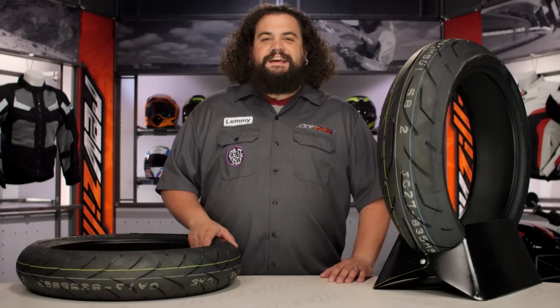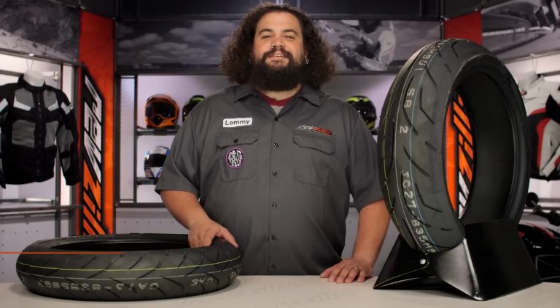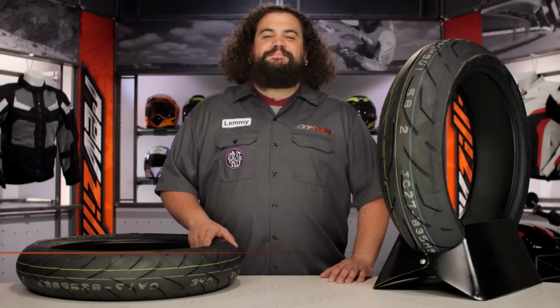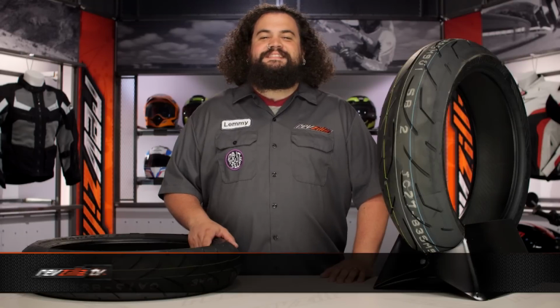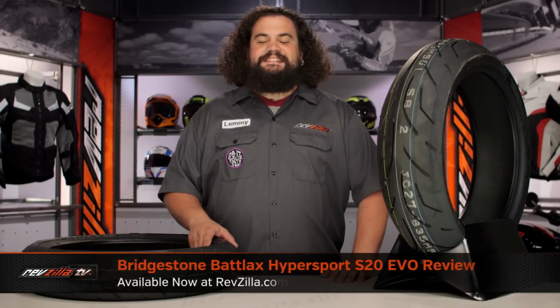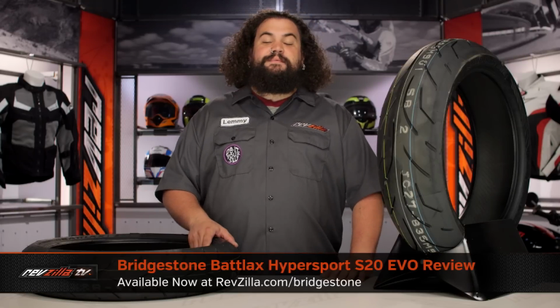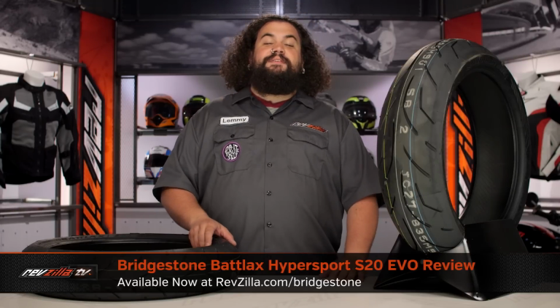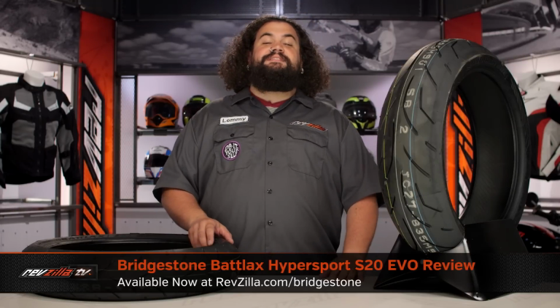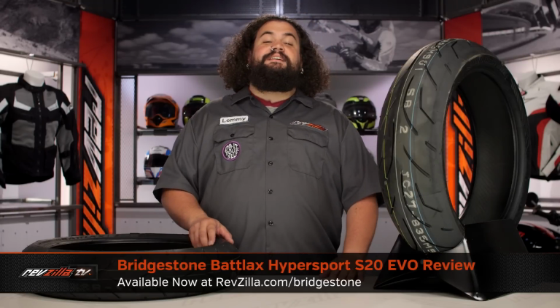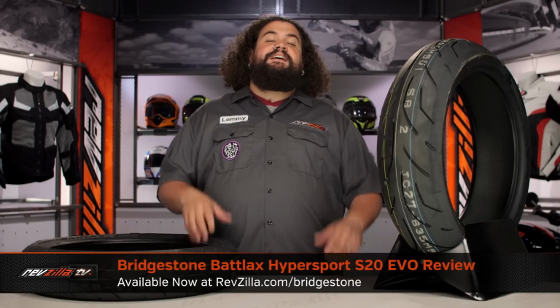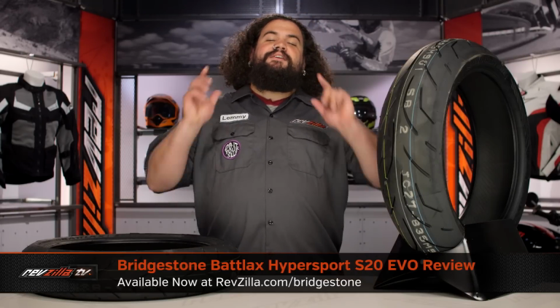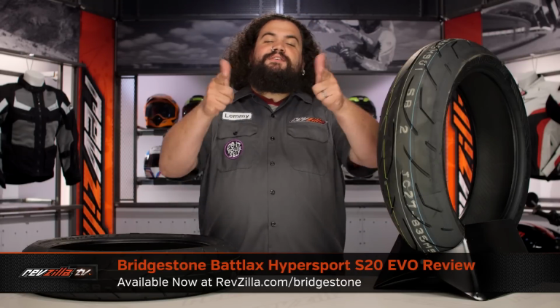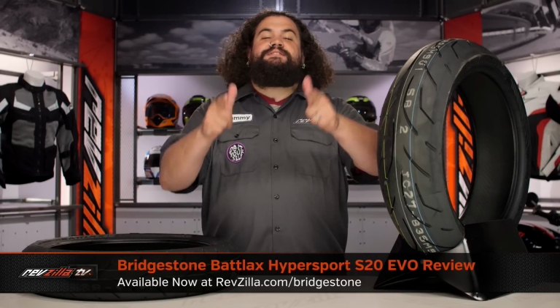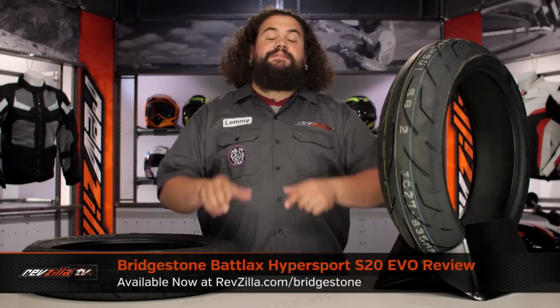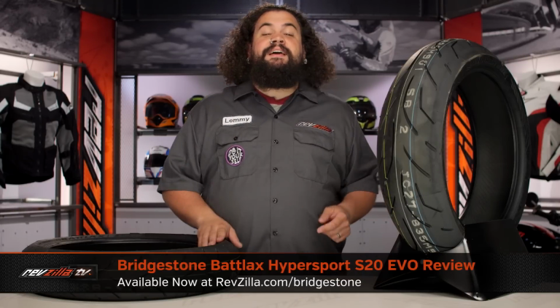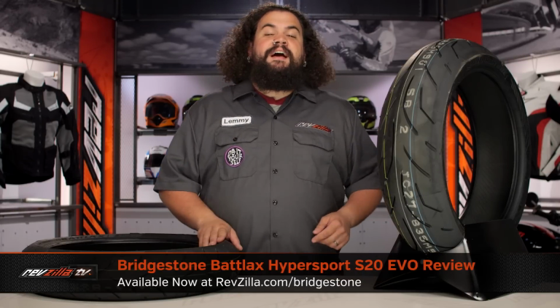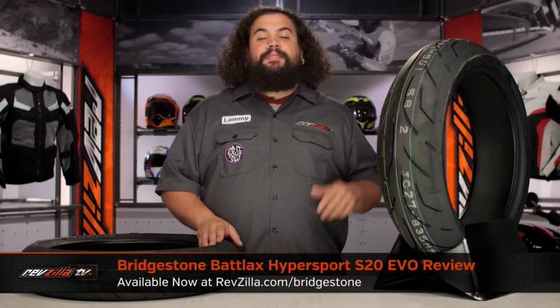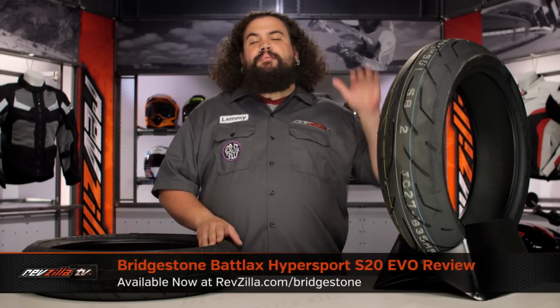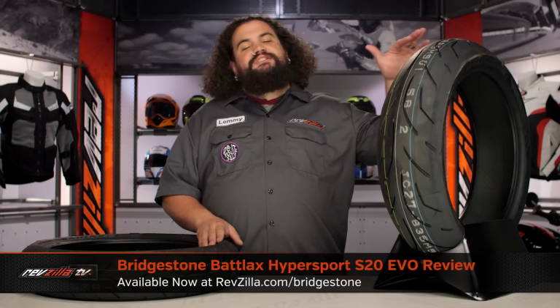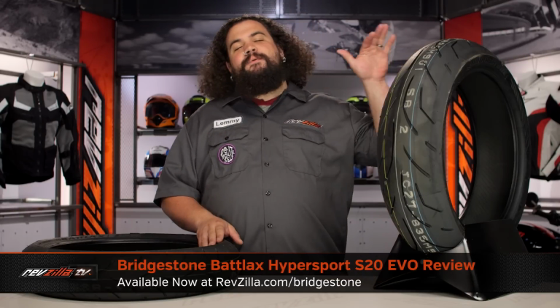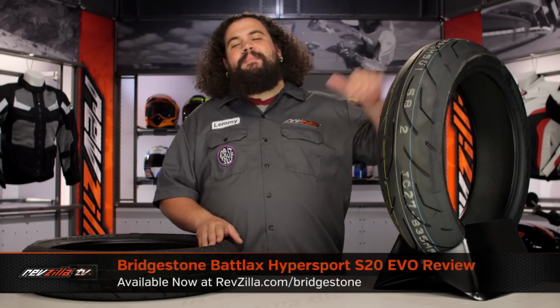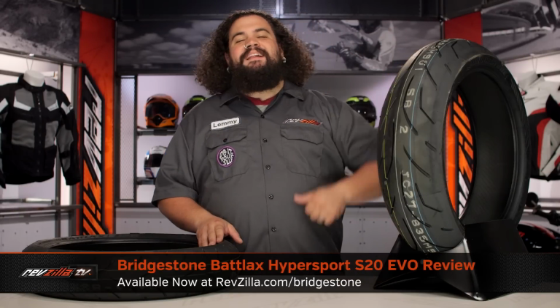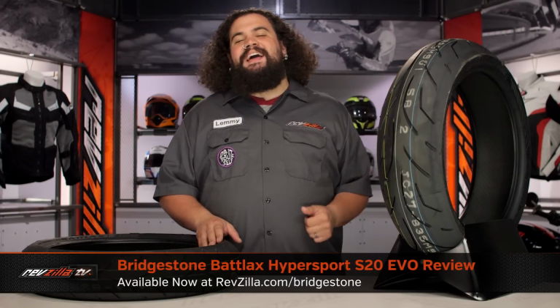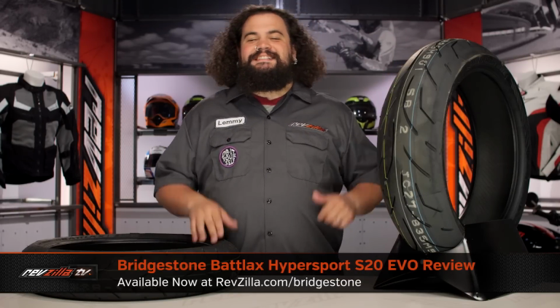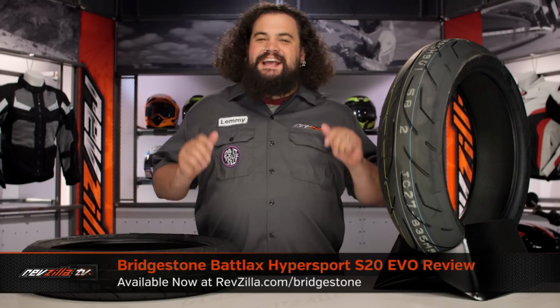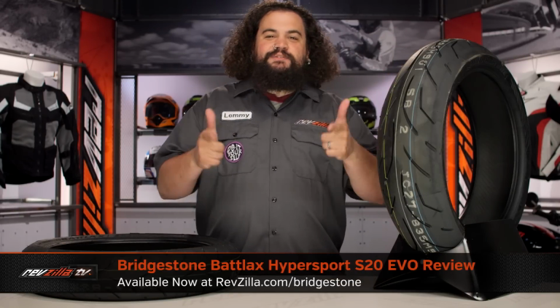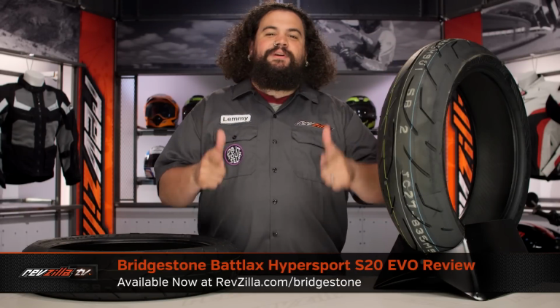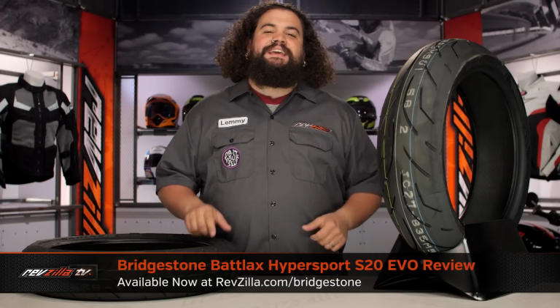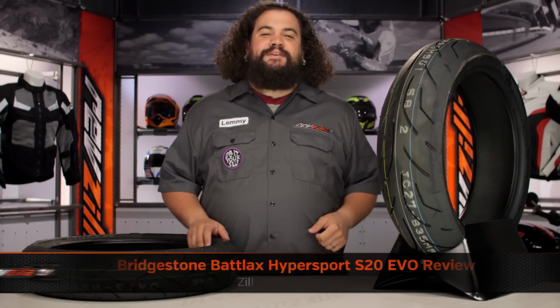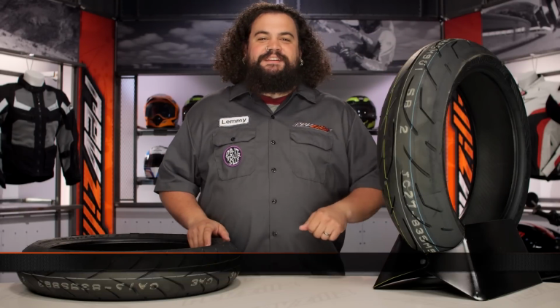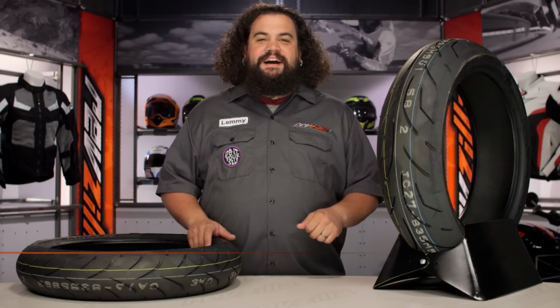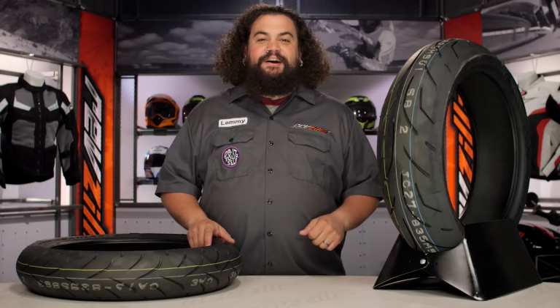Howdy, this is Lemmy with RevZilla, here to talk to you today about the Bridgestone Battlax S20 Evo Tire.